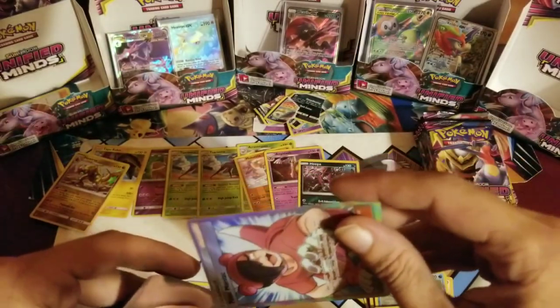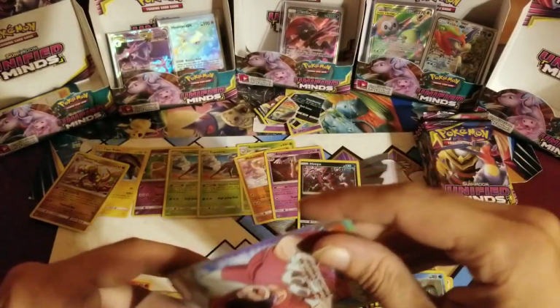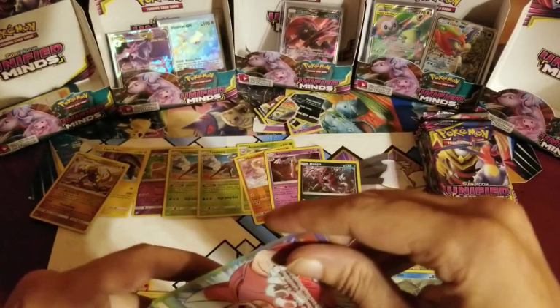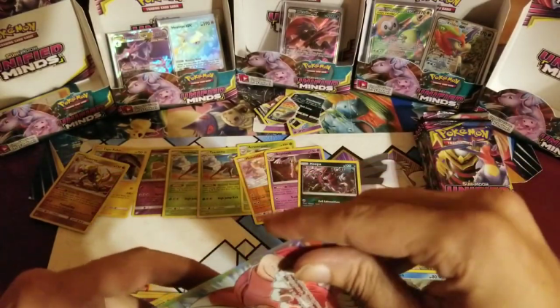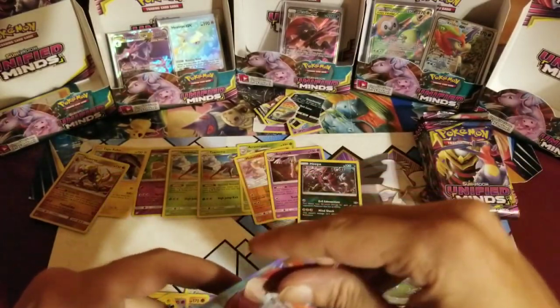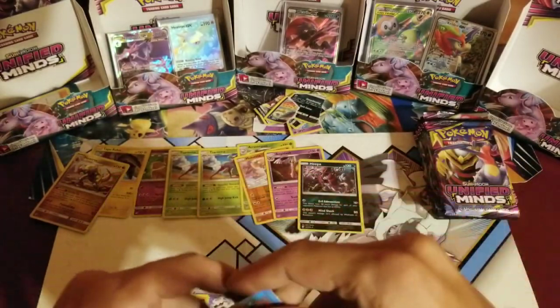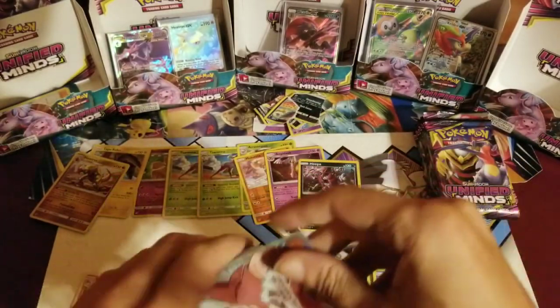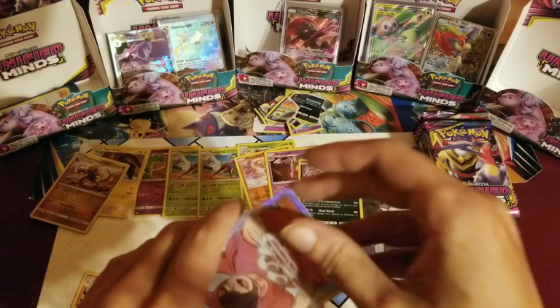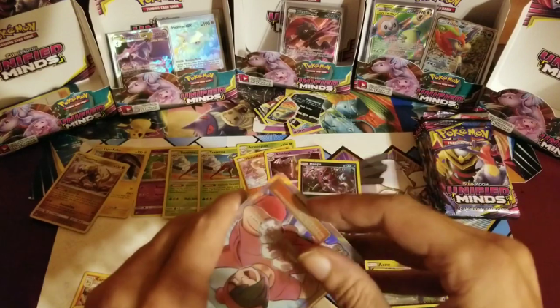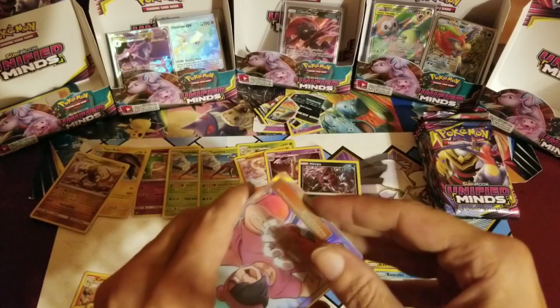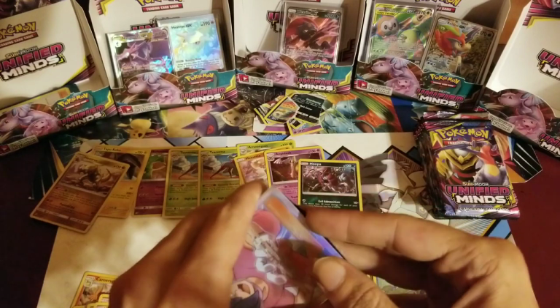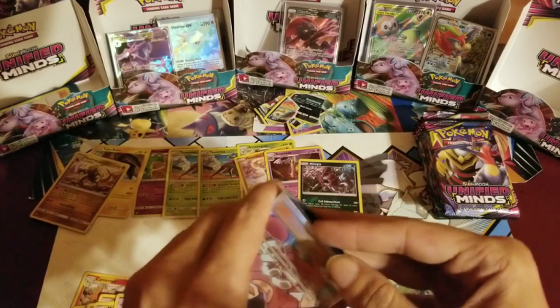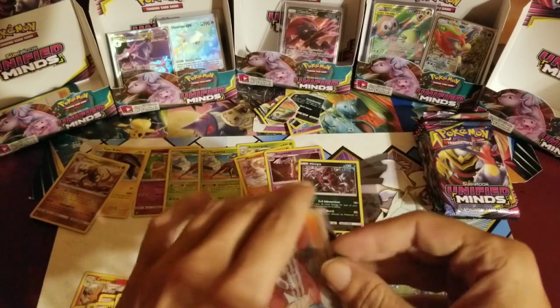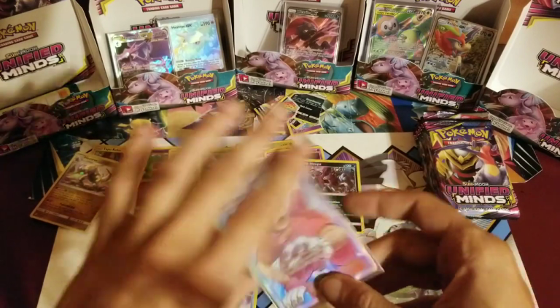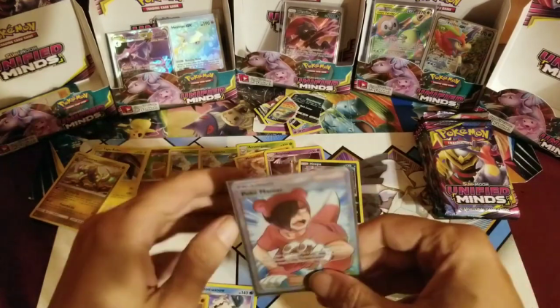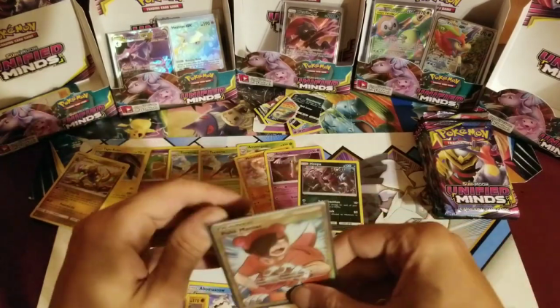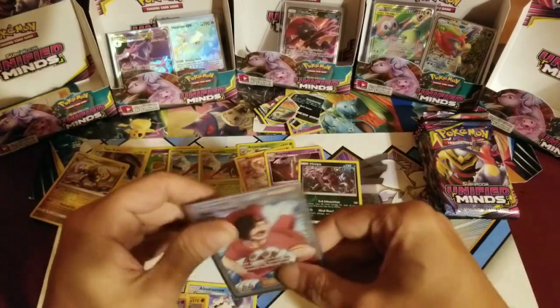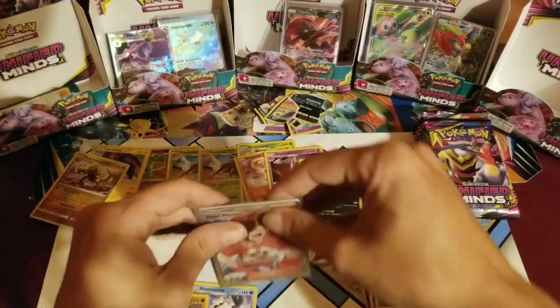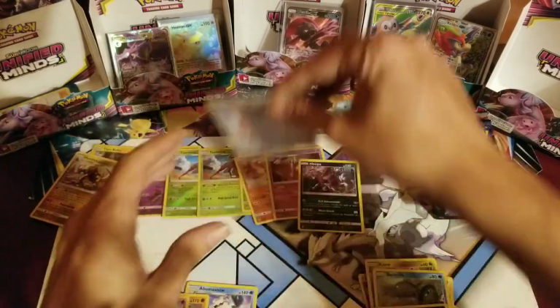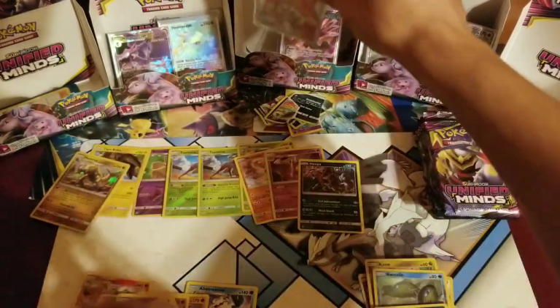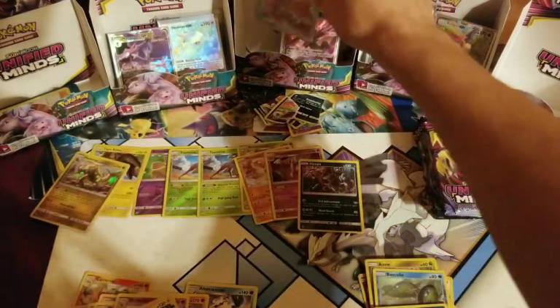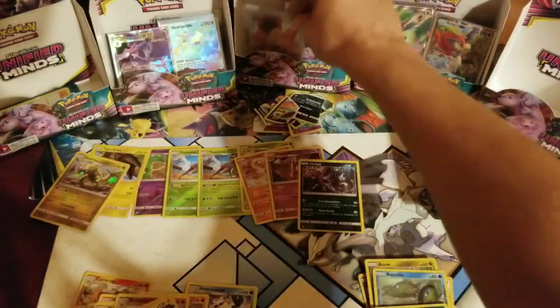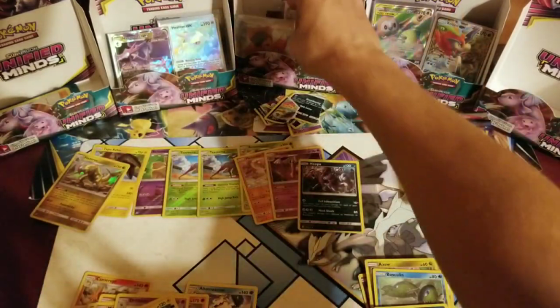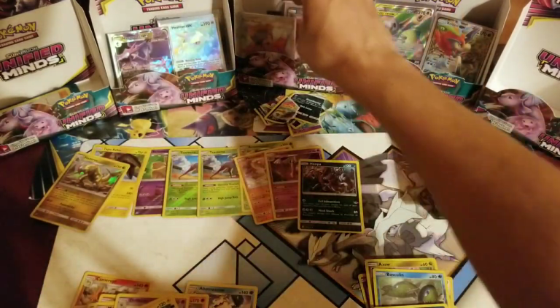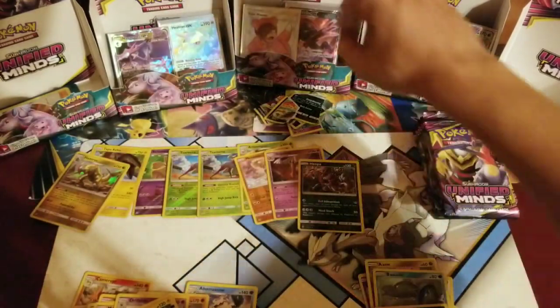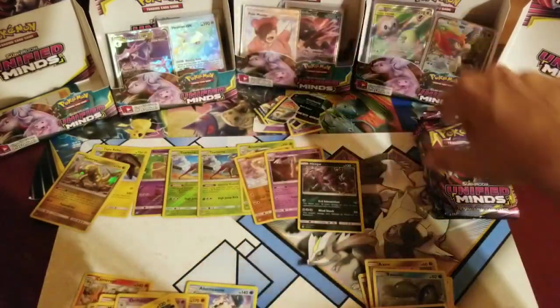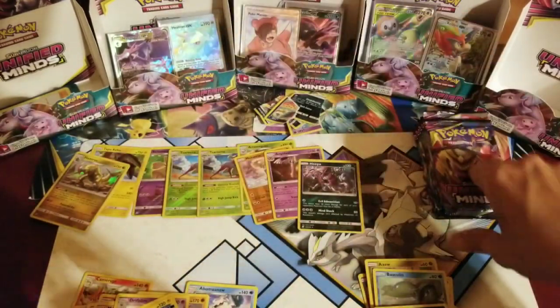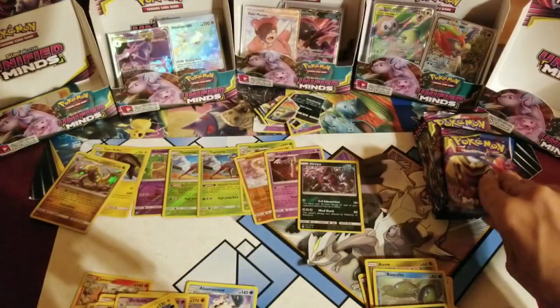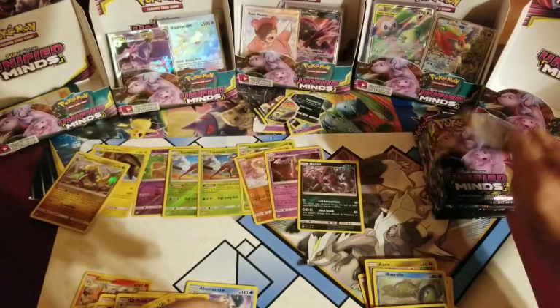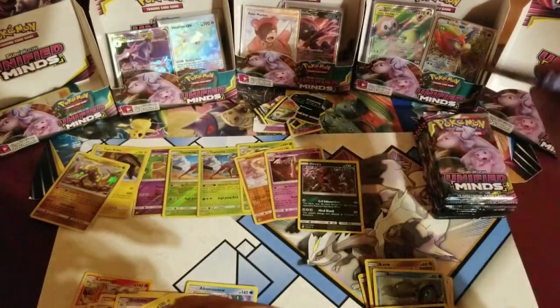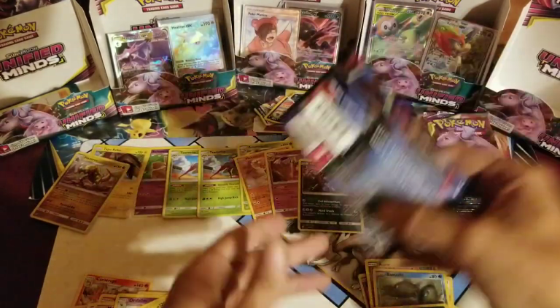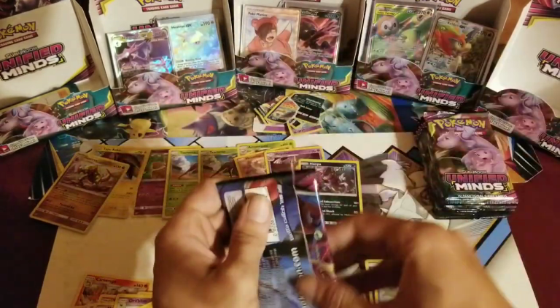One two three, get rid of that. Mist, Munchlax, Magneton, Bibarel, Marill, Litwick — hashtag sad boy — Yanma, Yveltal, reverse Salazzle! Okay, left side — literally just pulled this card in the last video, but that is just fine, I'll take another one. That is number two for the left side — and it's a full art!